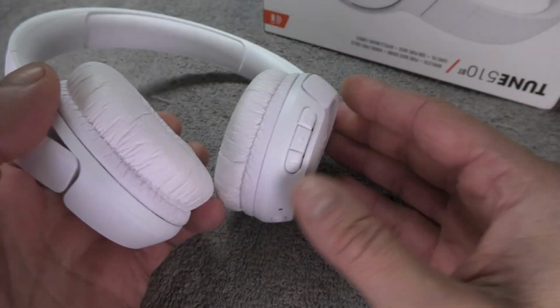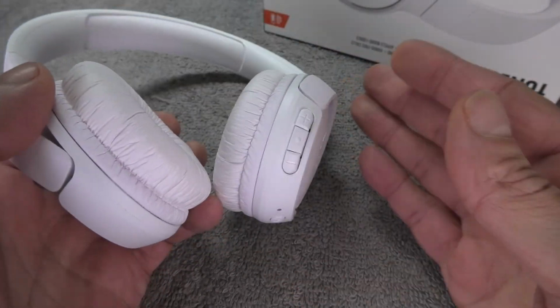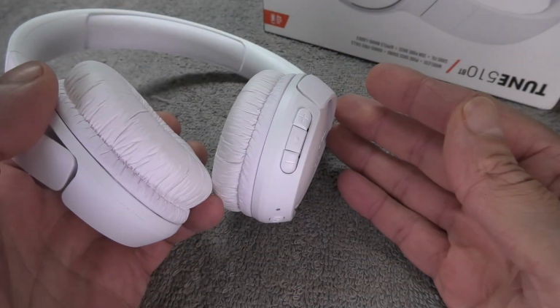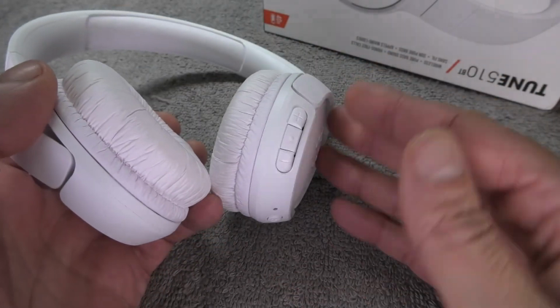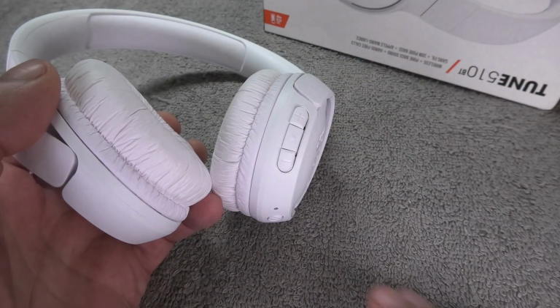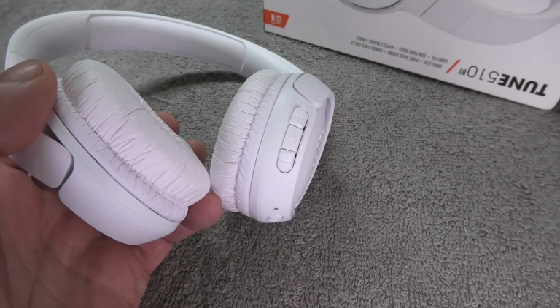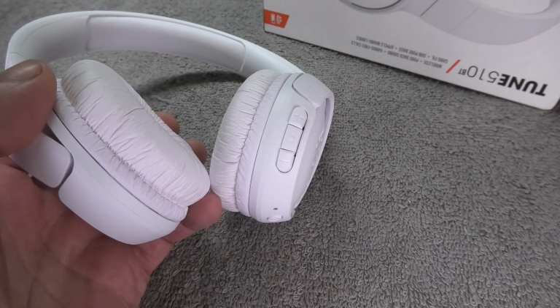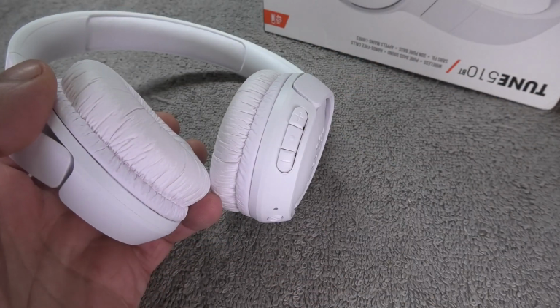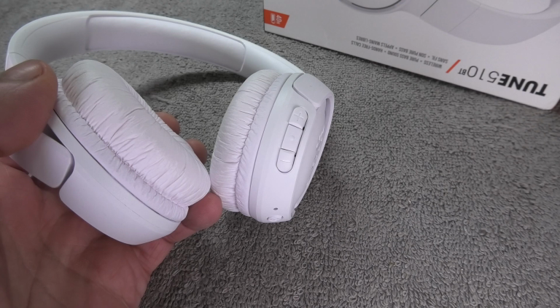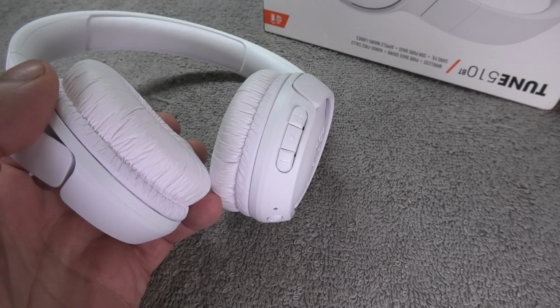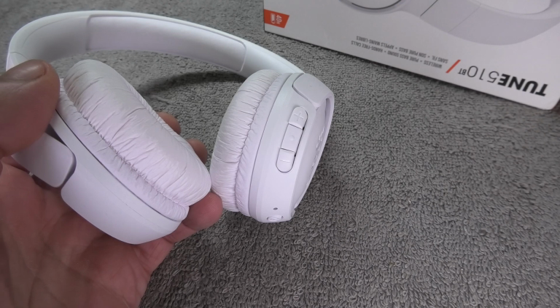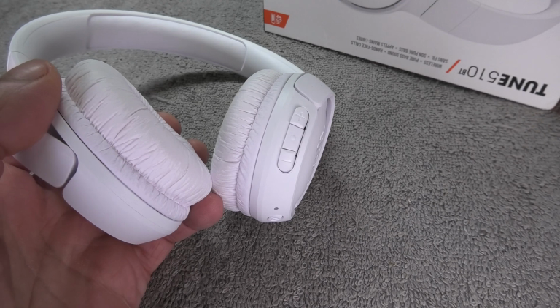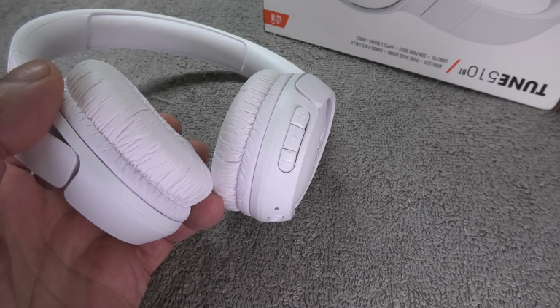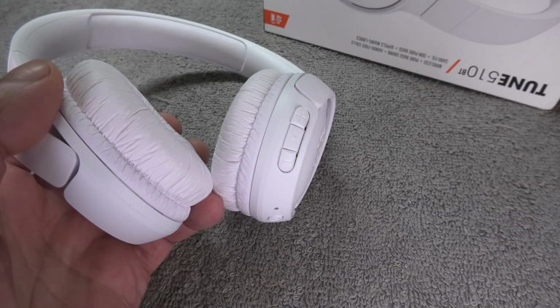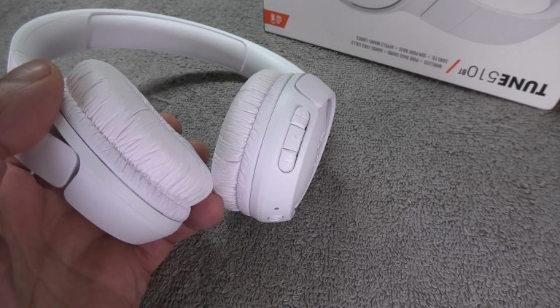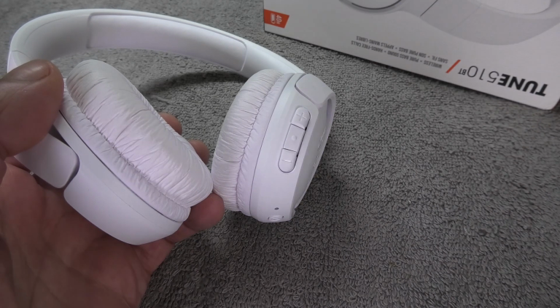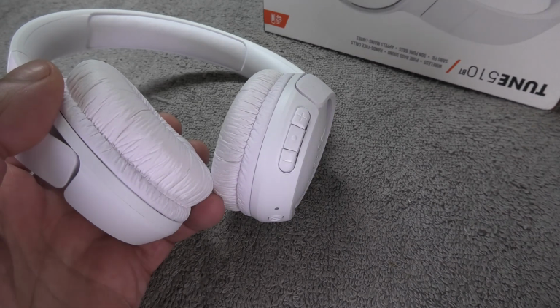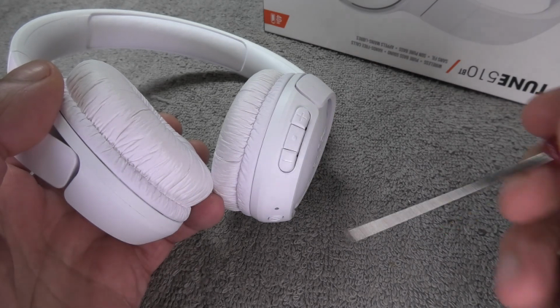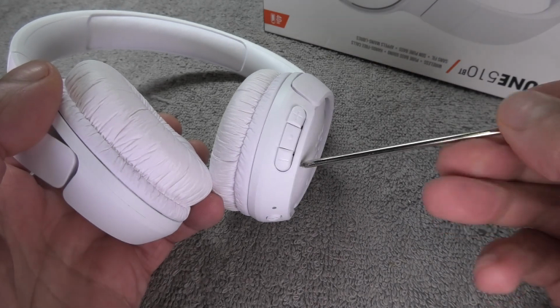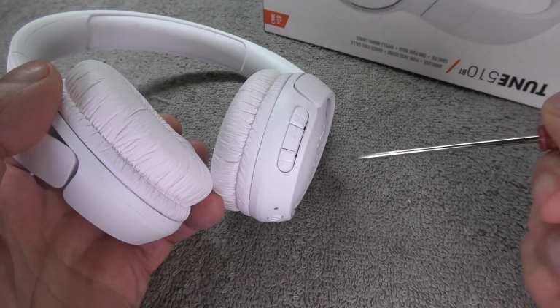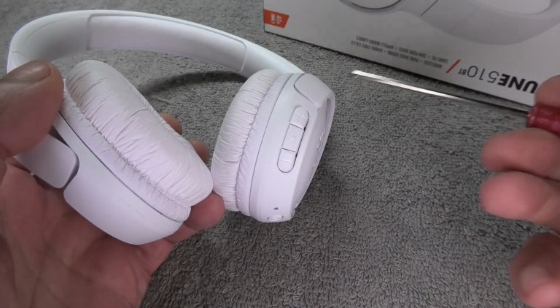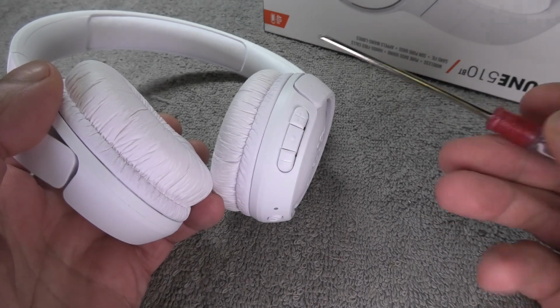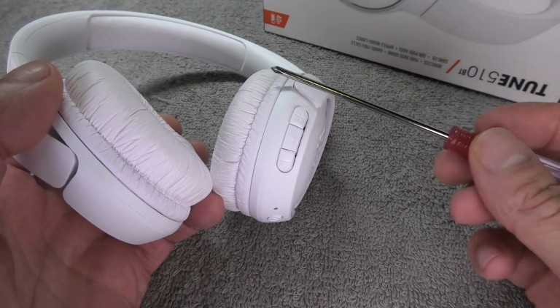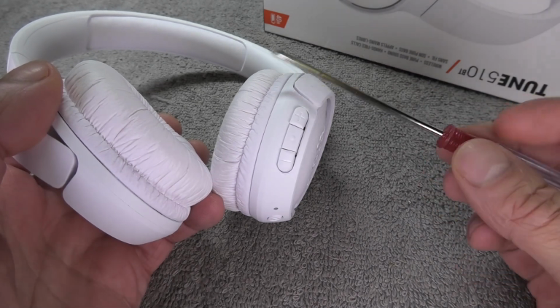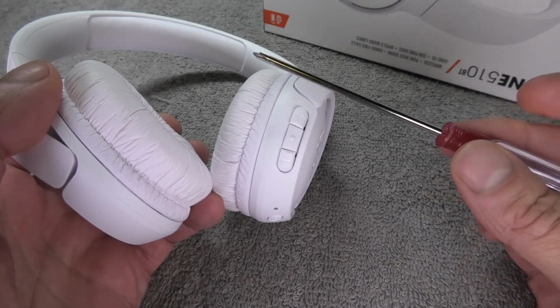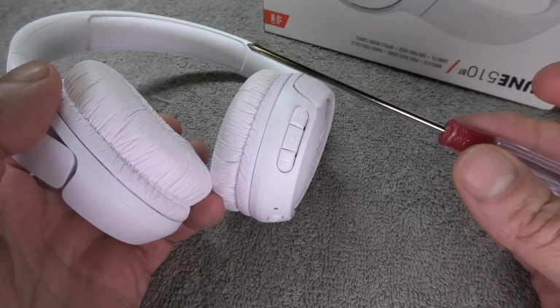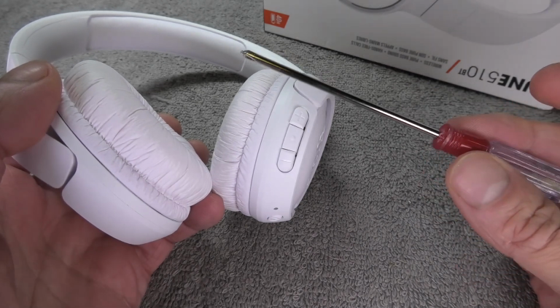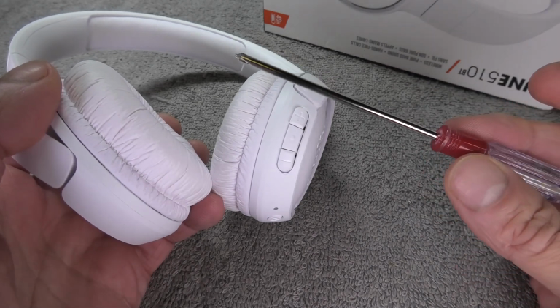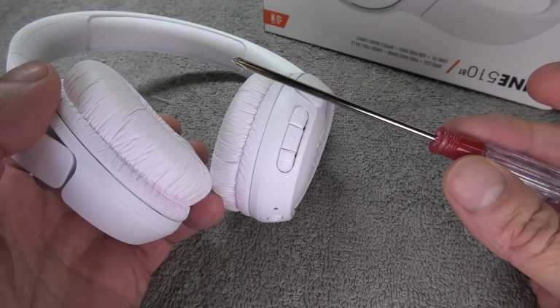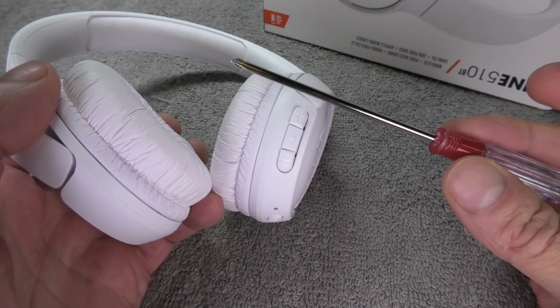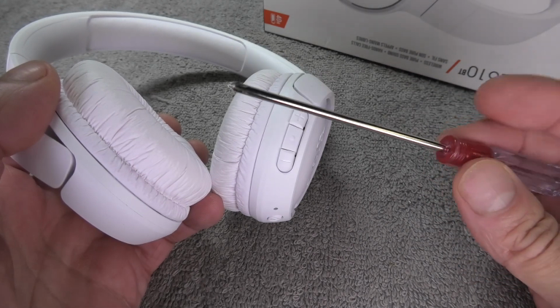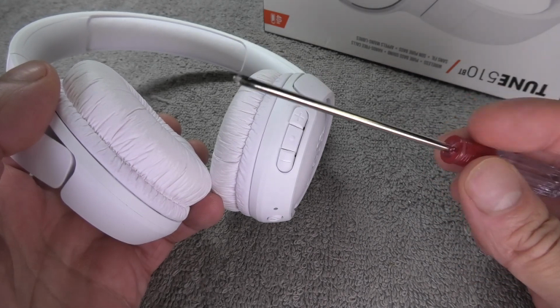With this headphone model the process is really easy, and the only tool we need is a small Phillips screwdriver.